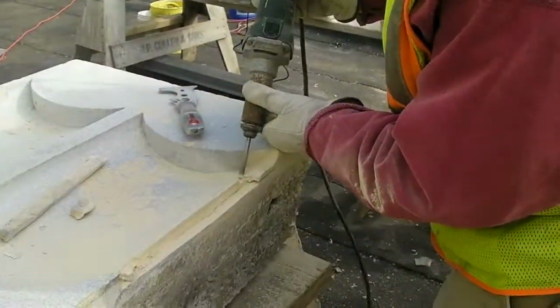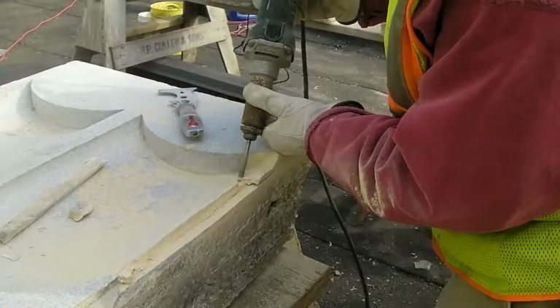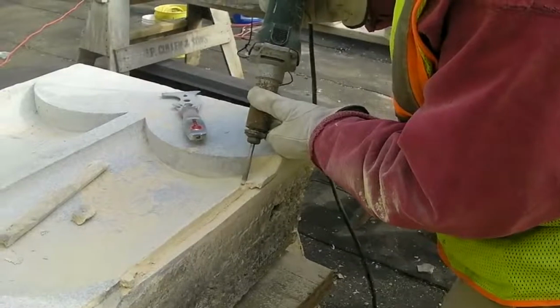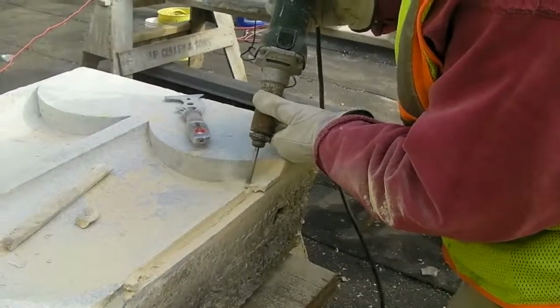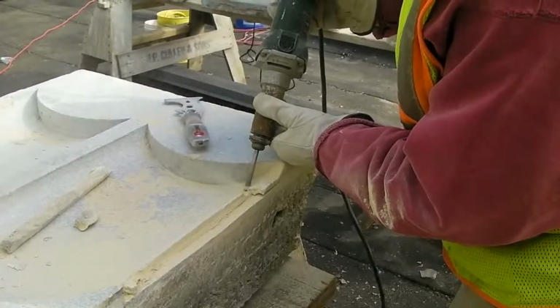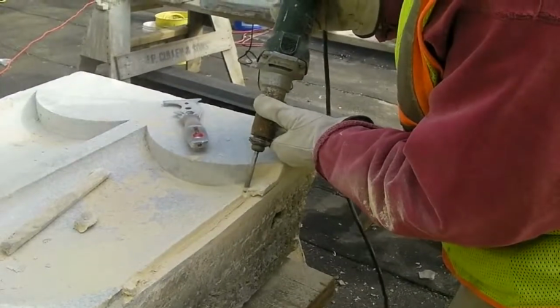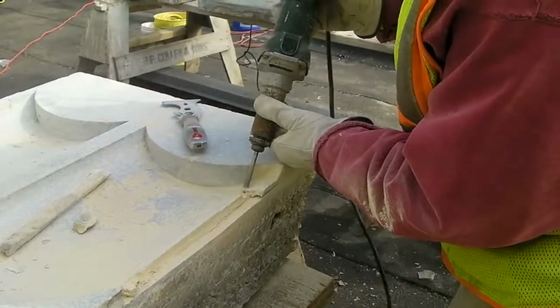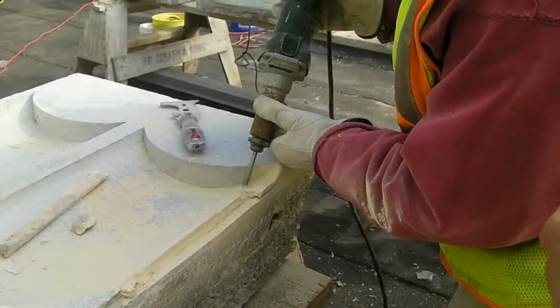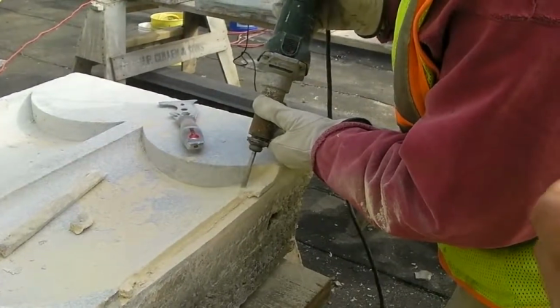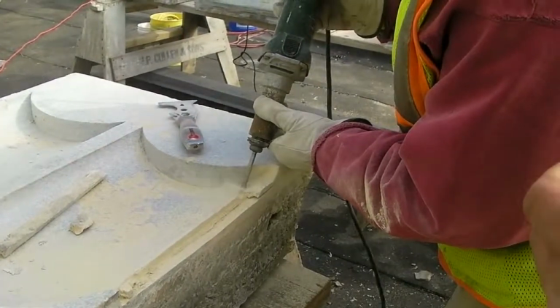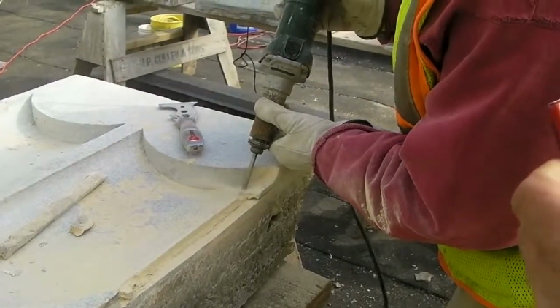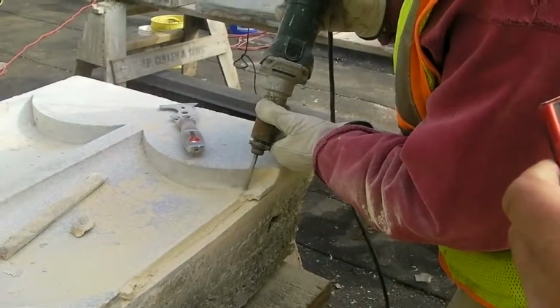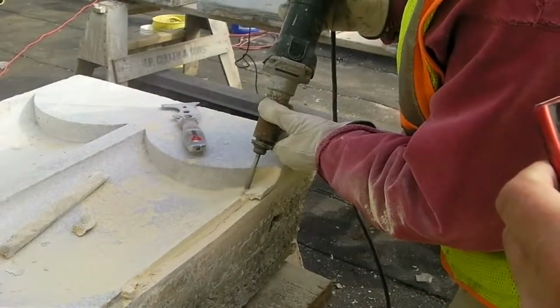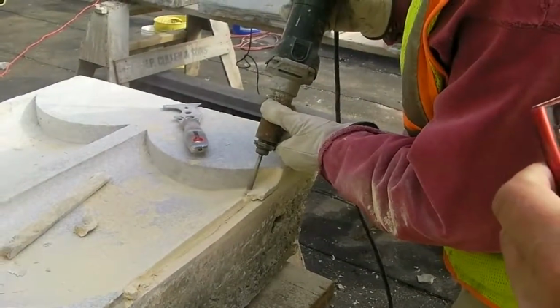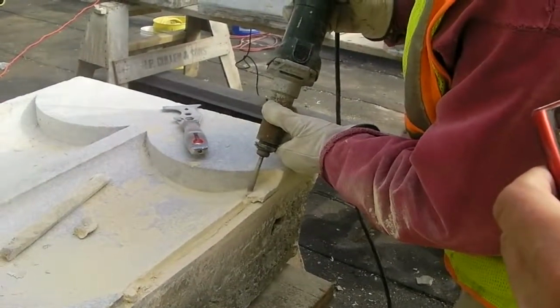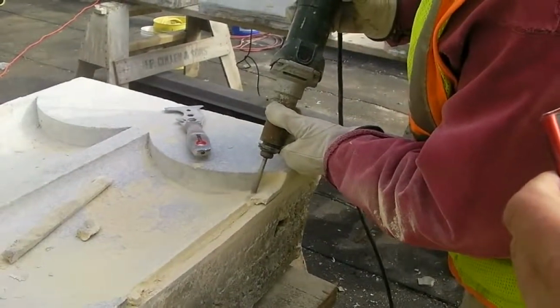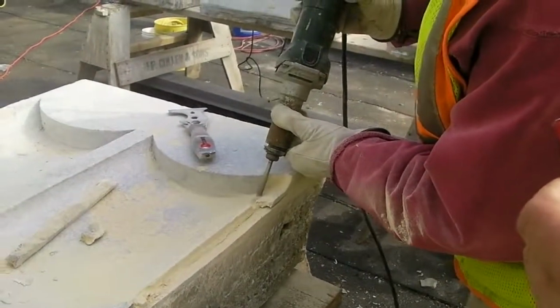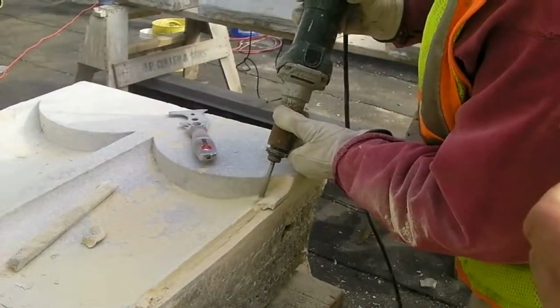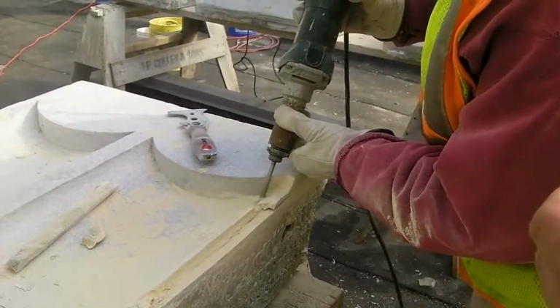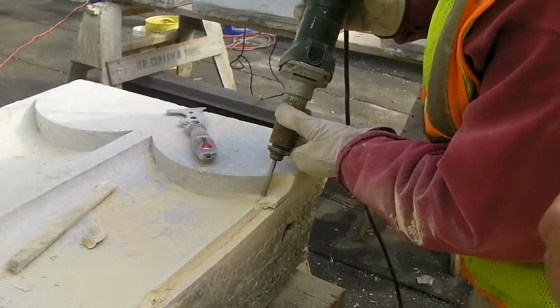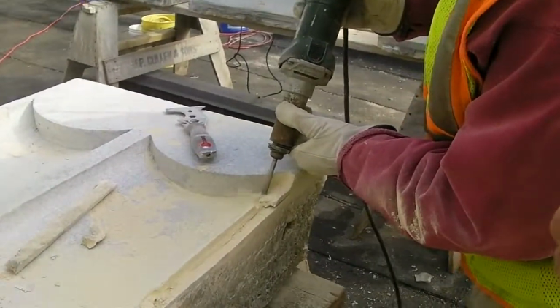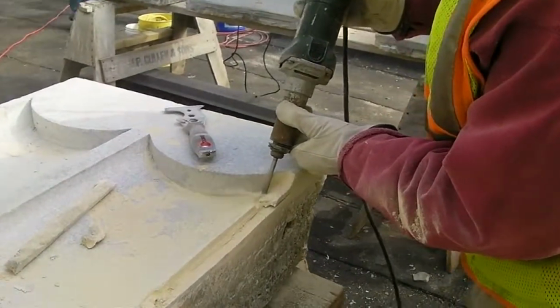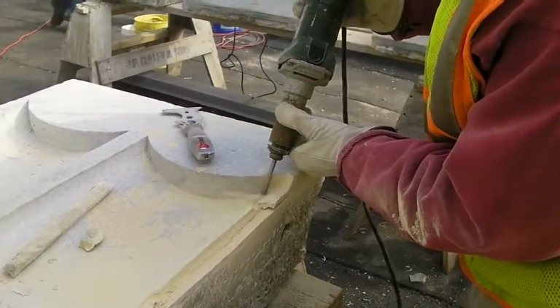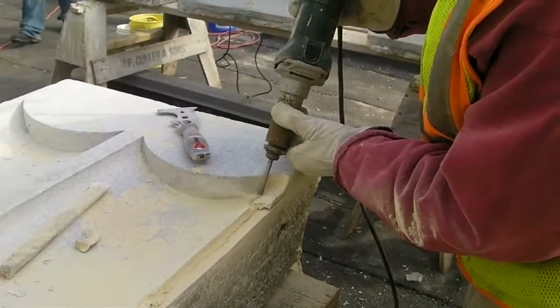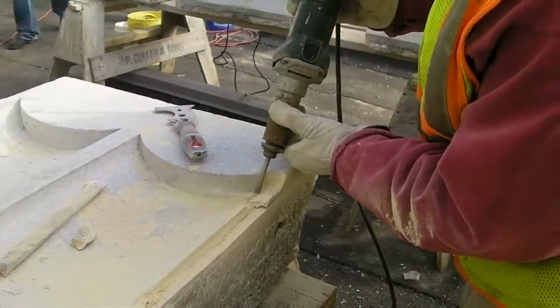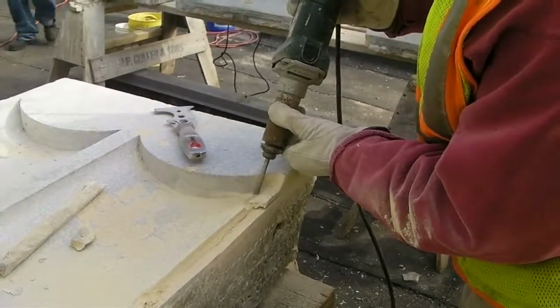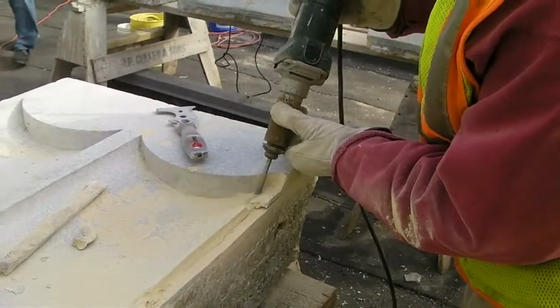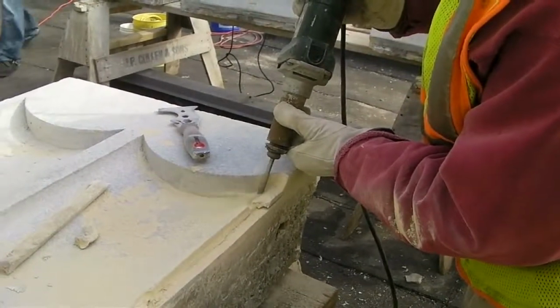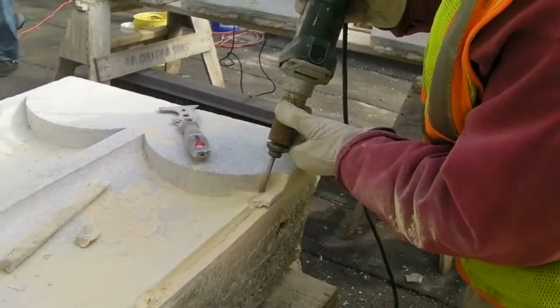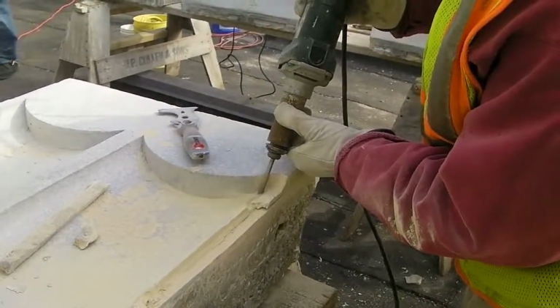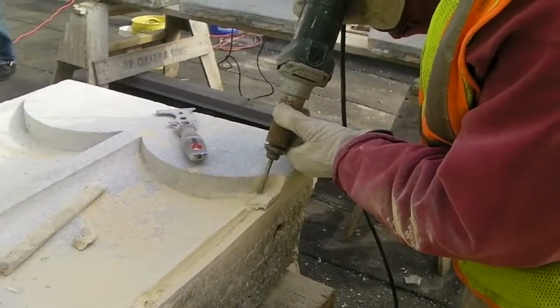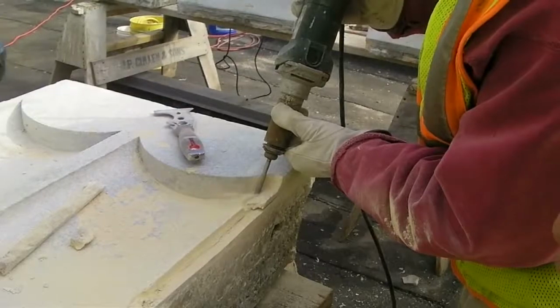A die grinder was used to square off the corners using a grinder bit.